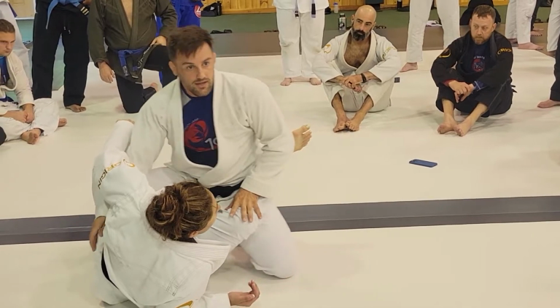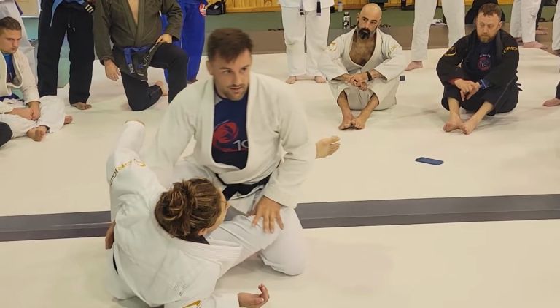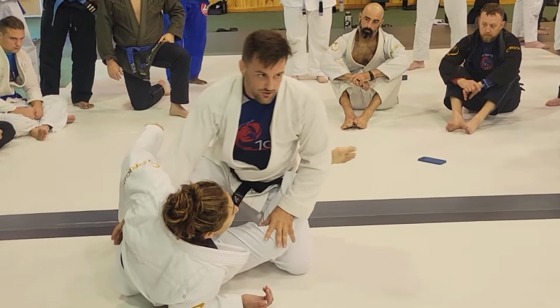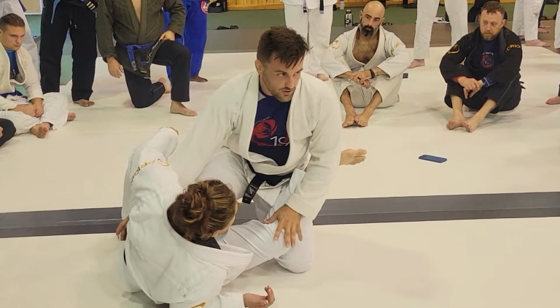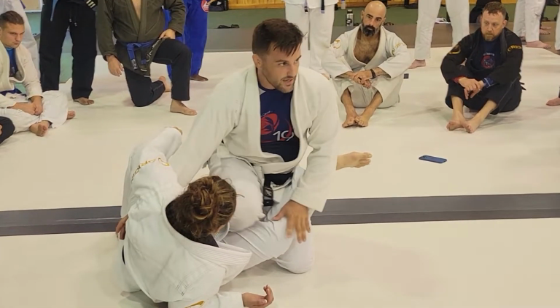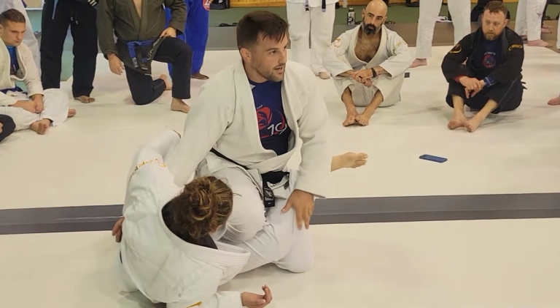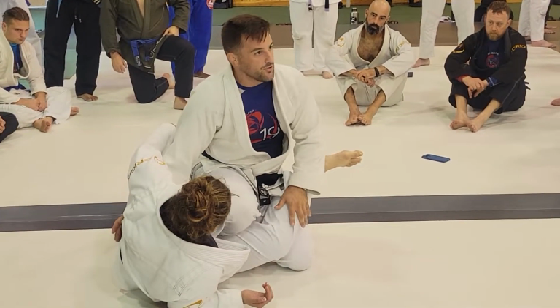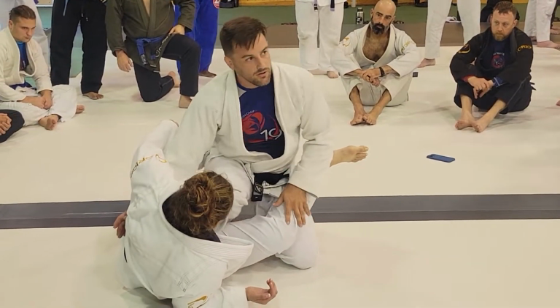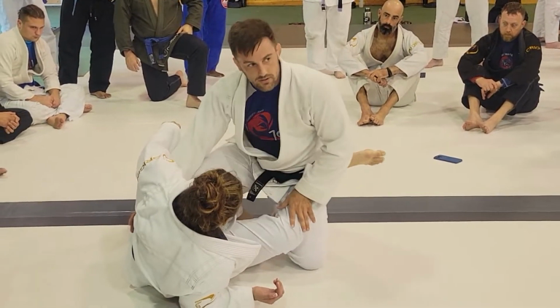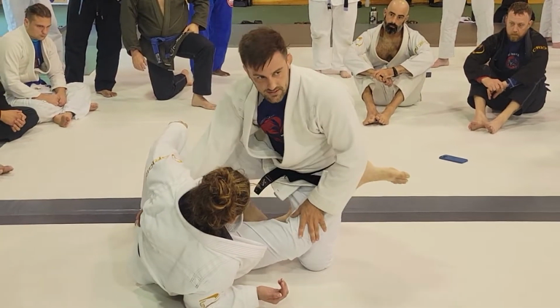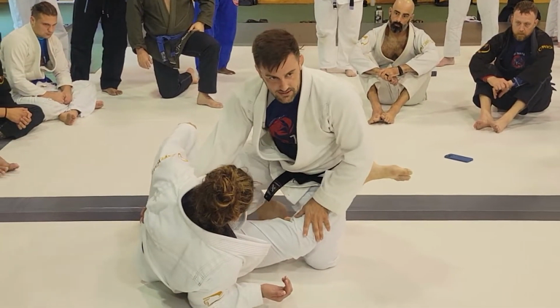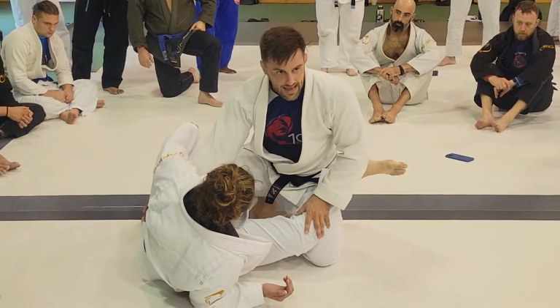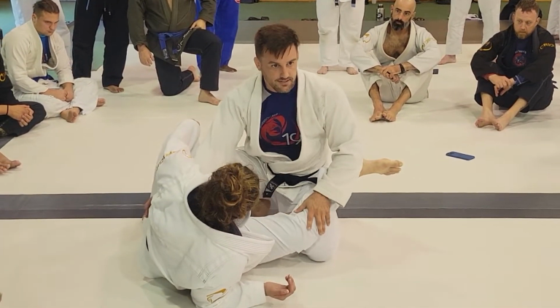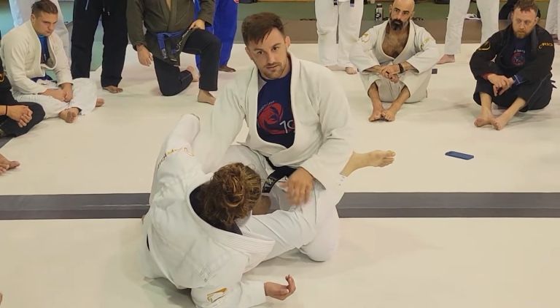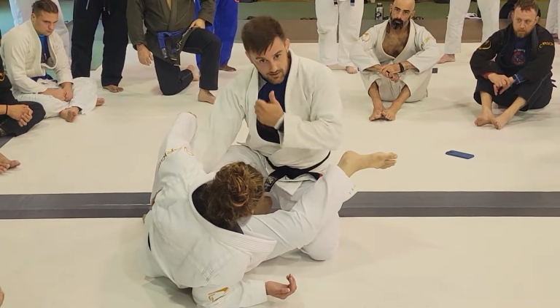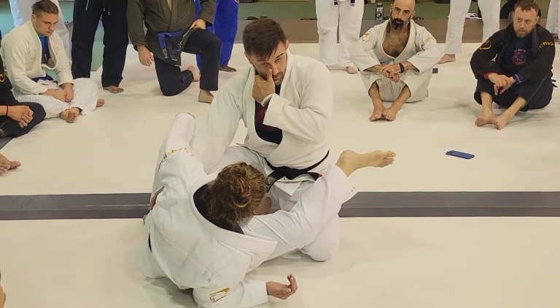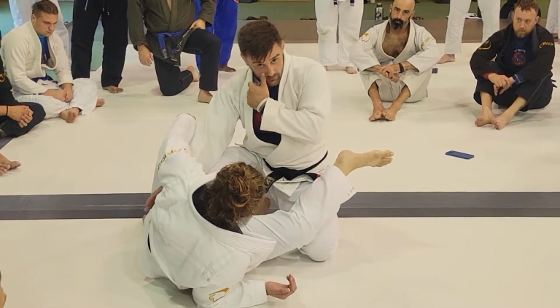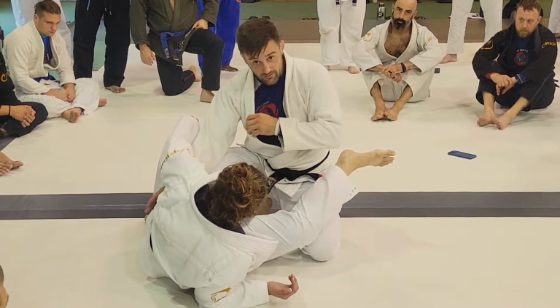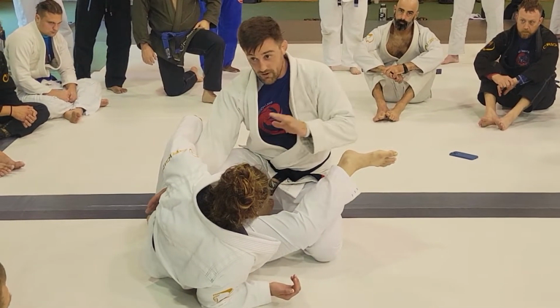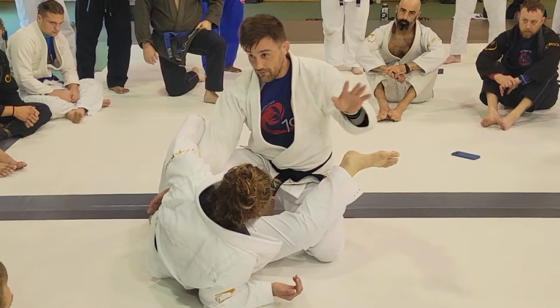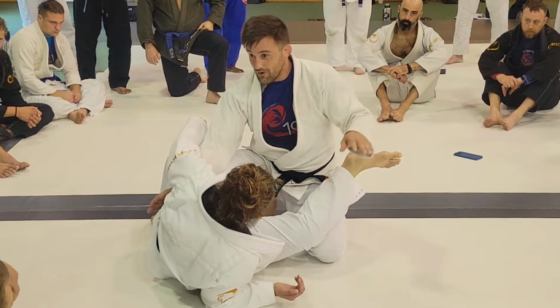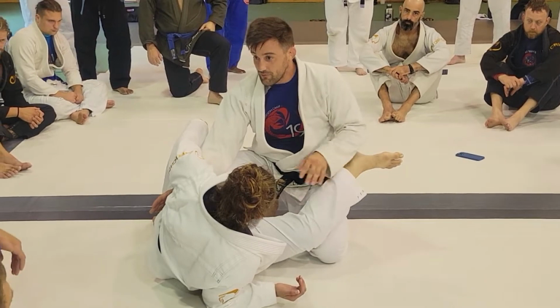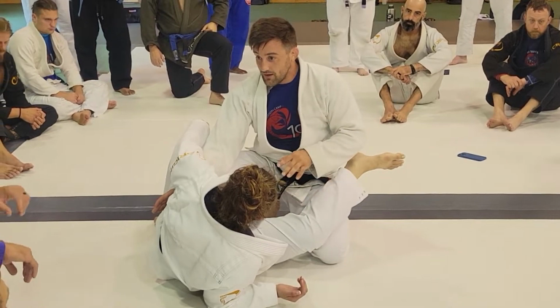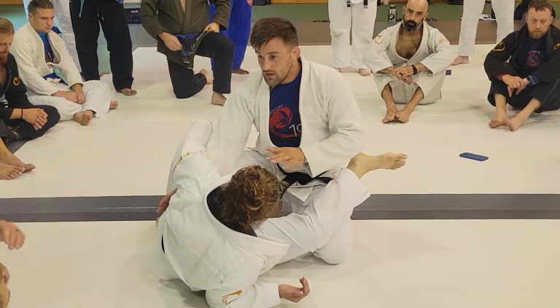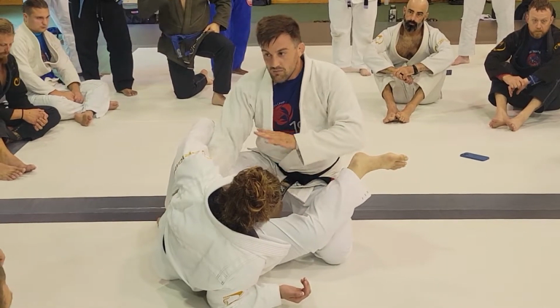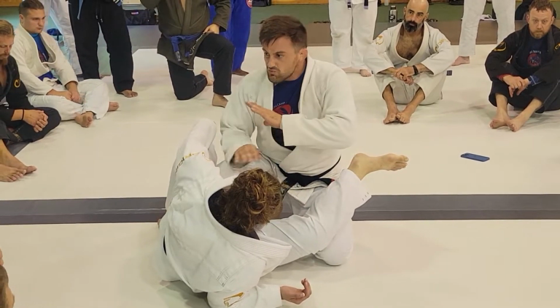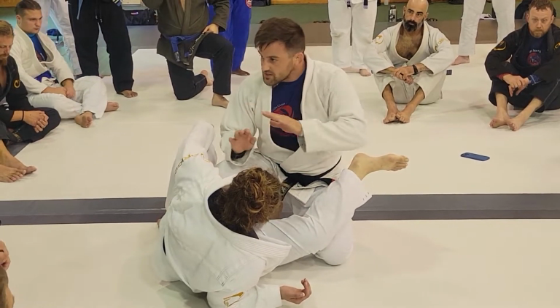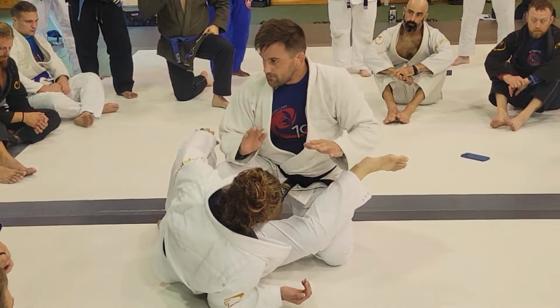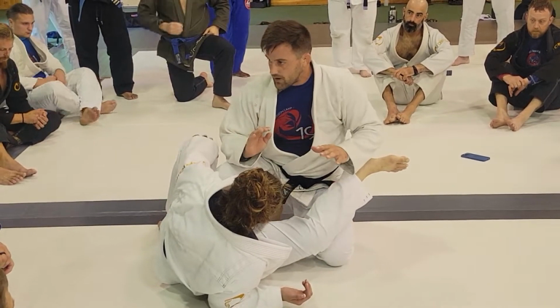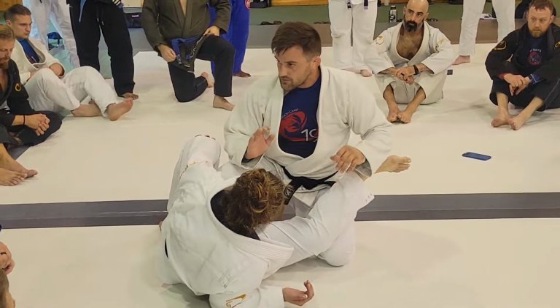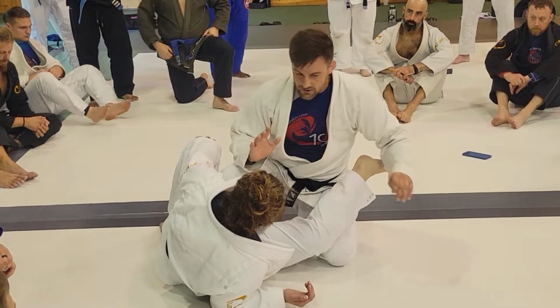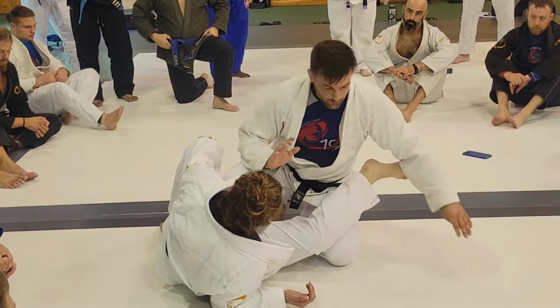And then you can start setting up your leg slice passes — whatever you want. Real simple, guys.